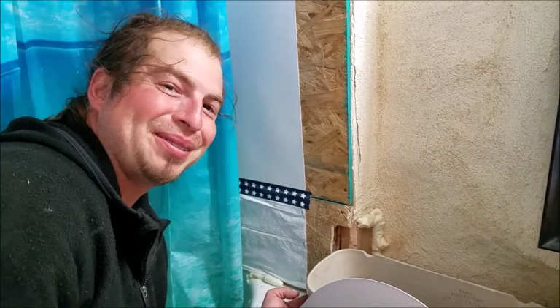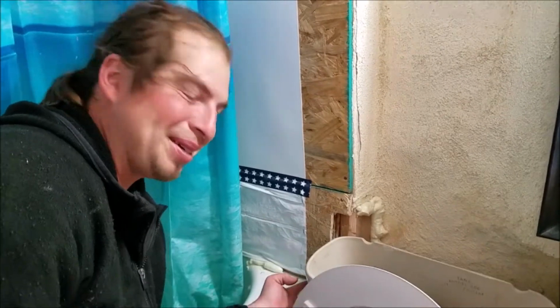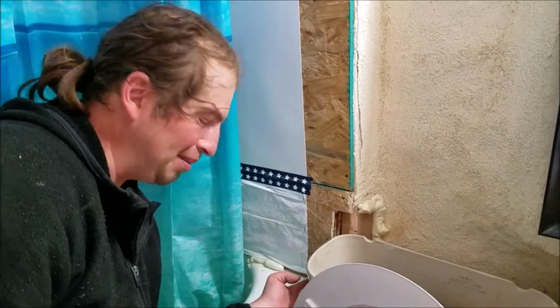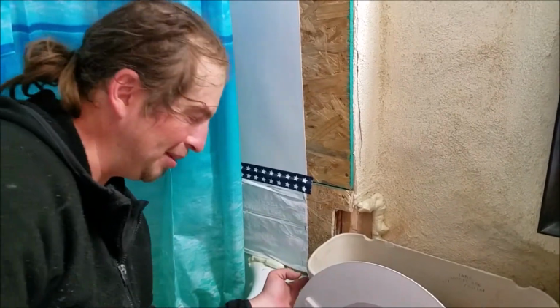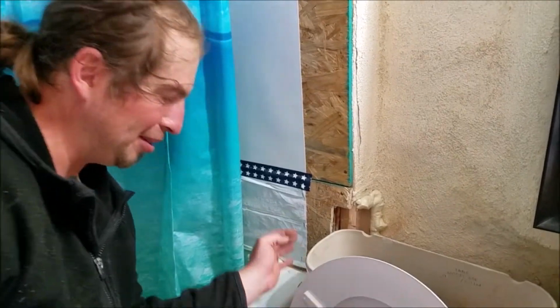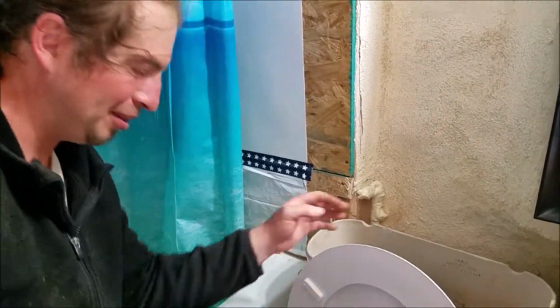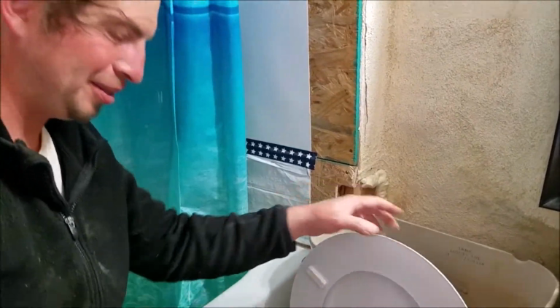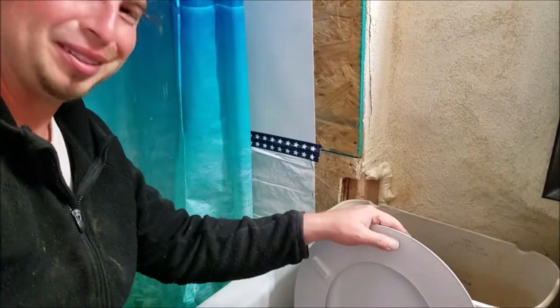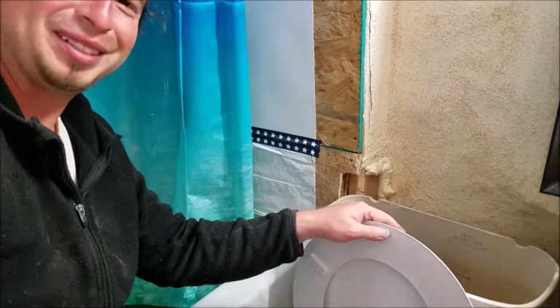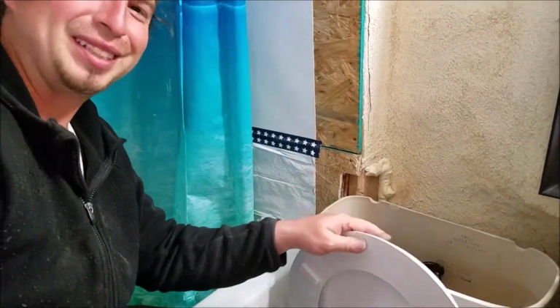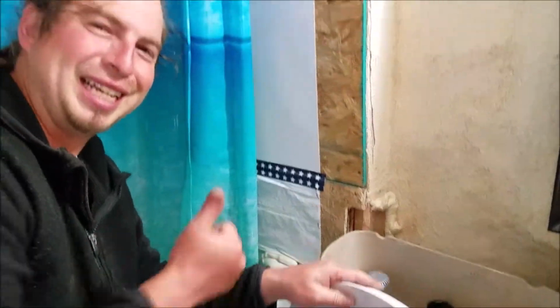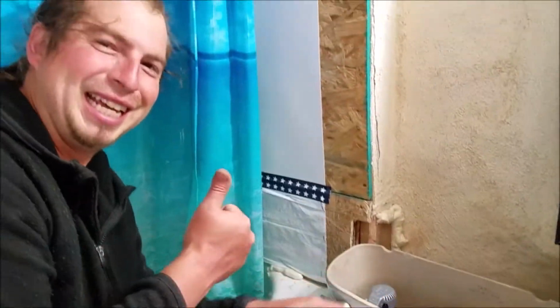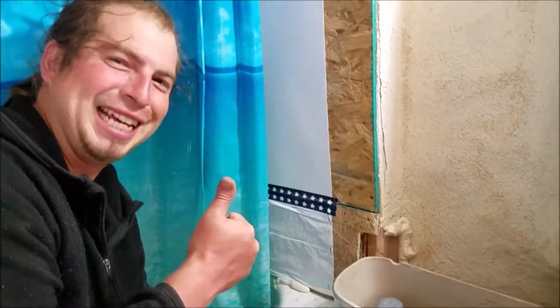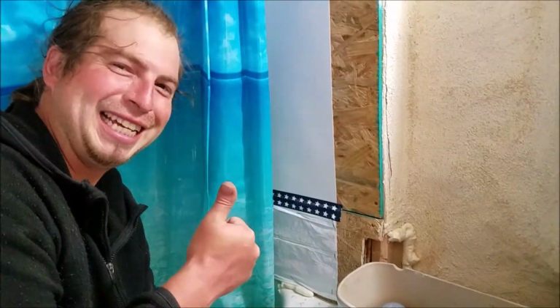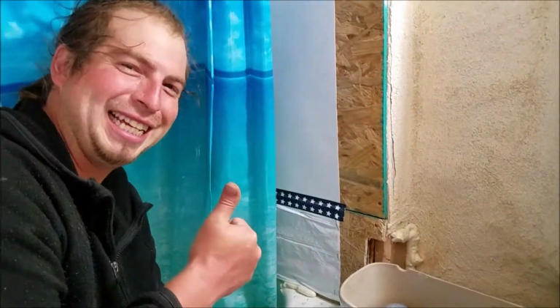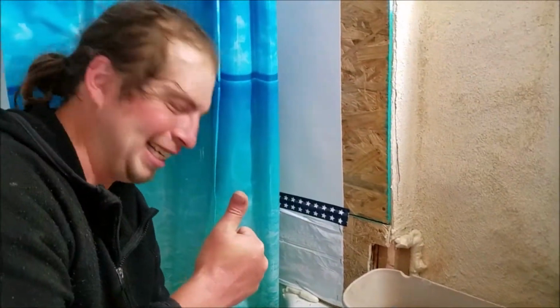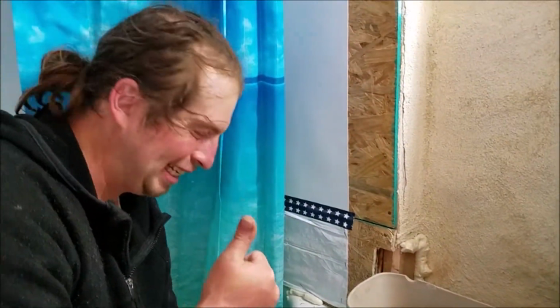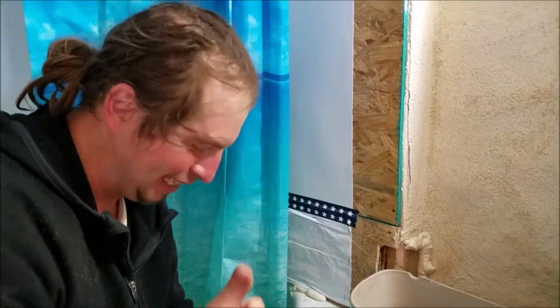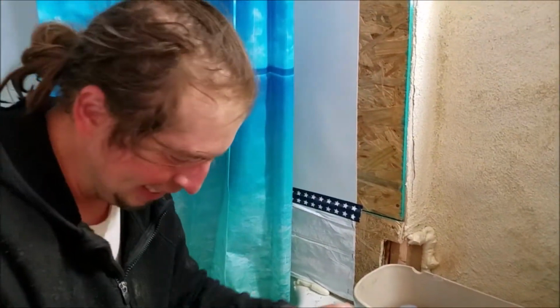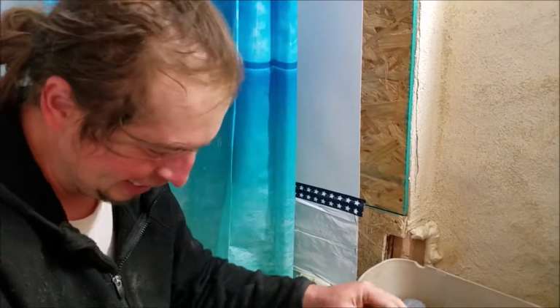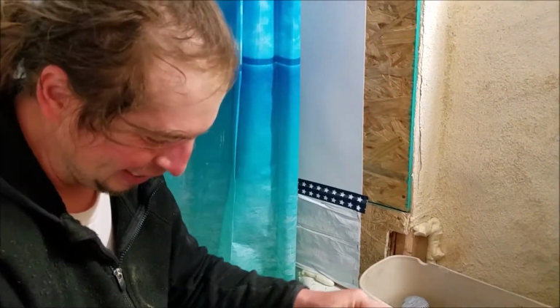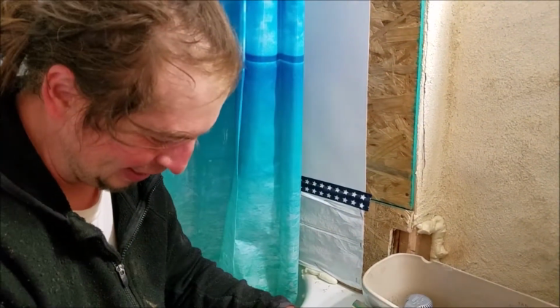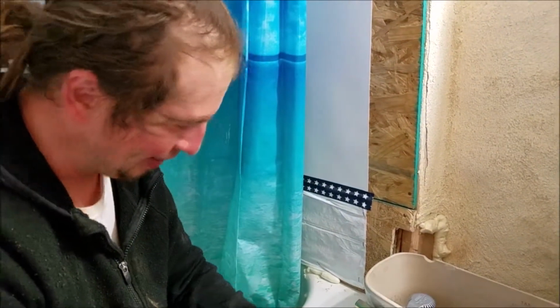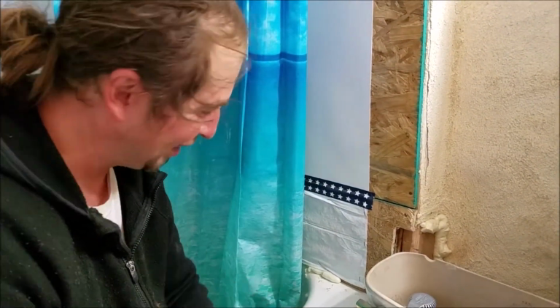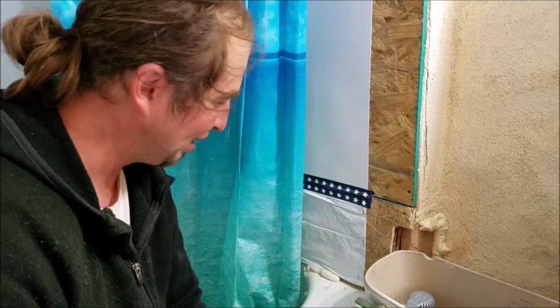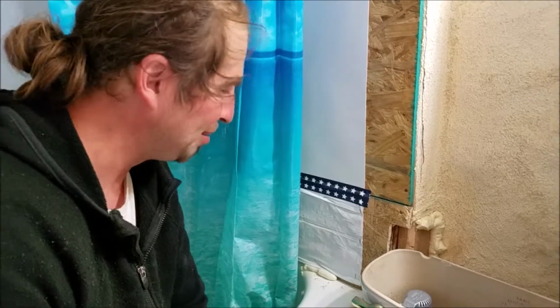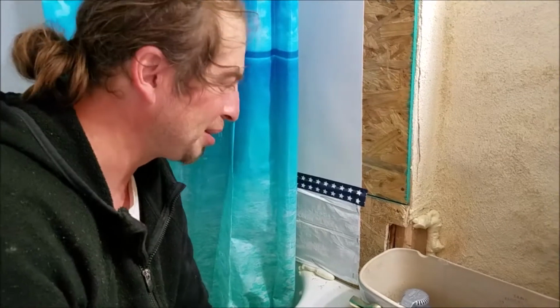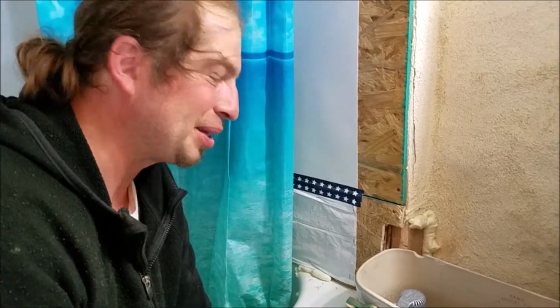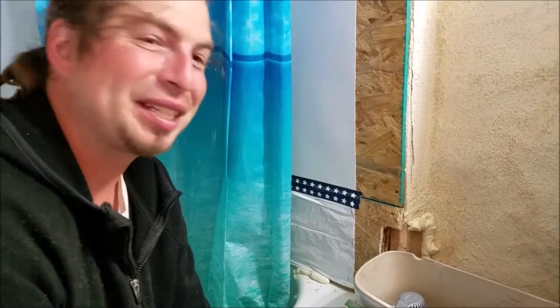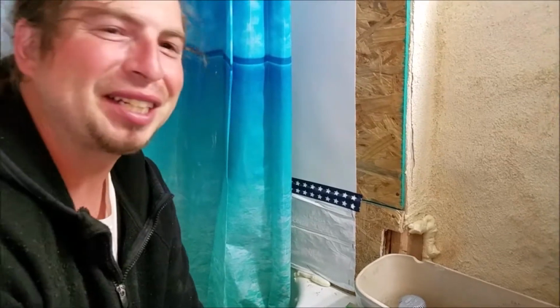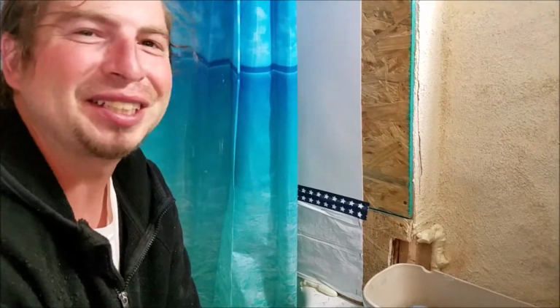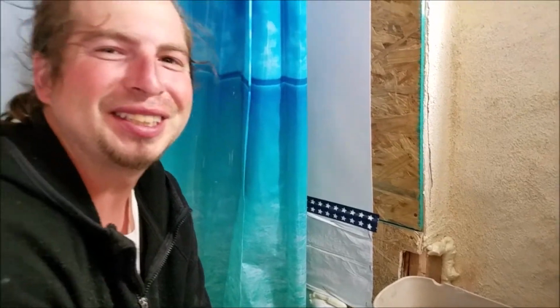We've got a functional toilet. I'm going to go get the tank lid.